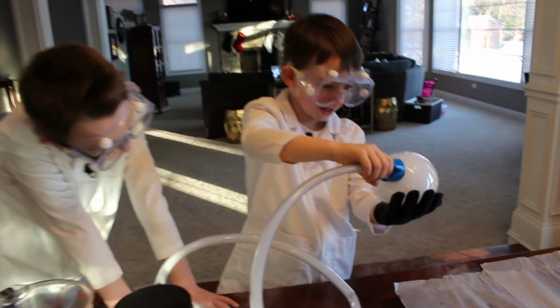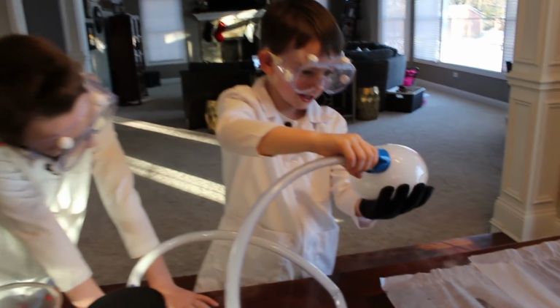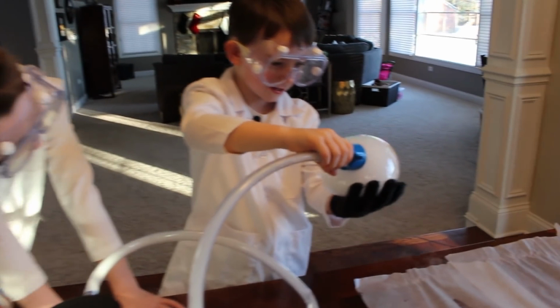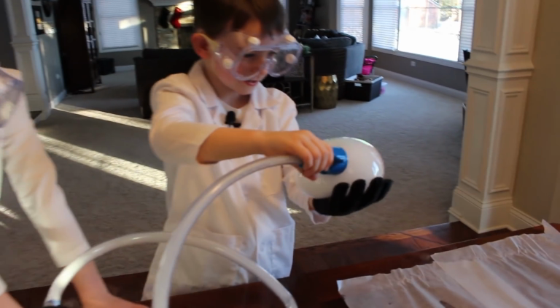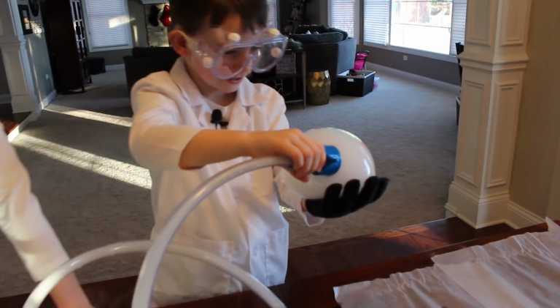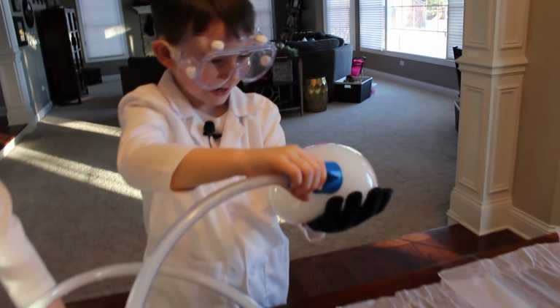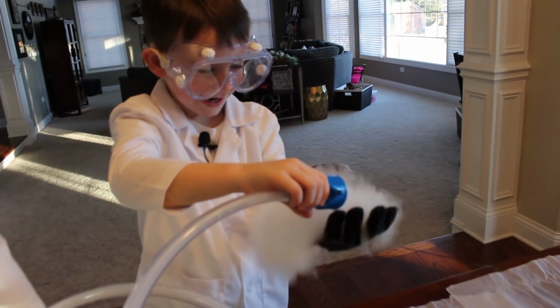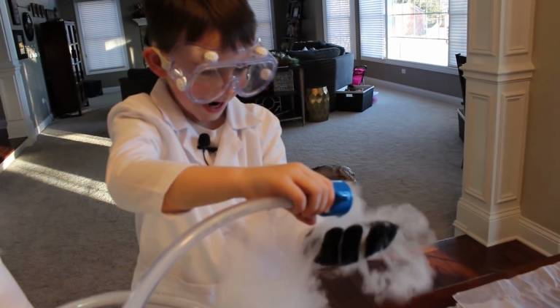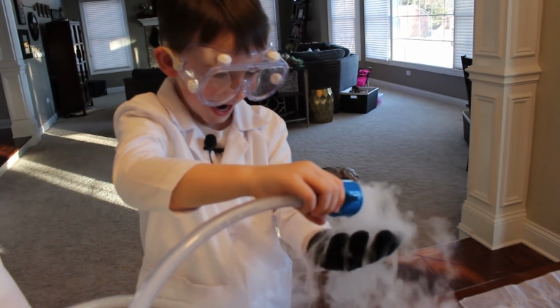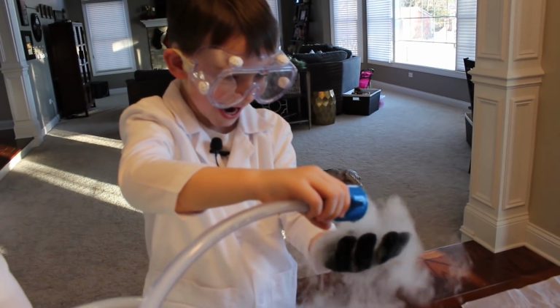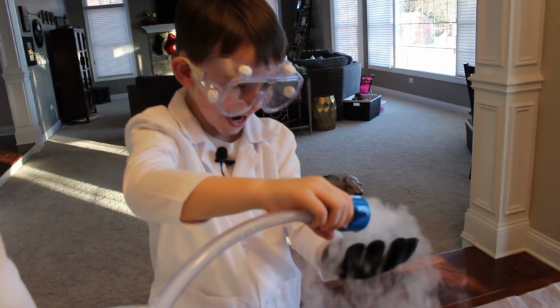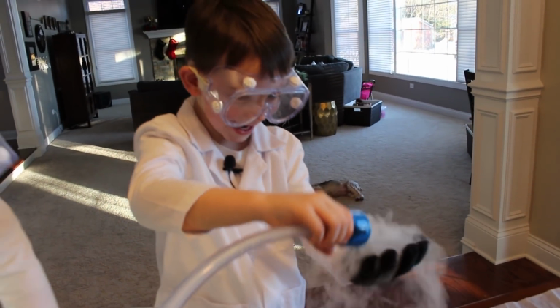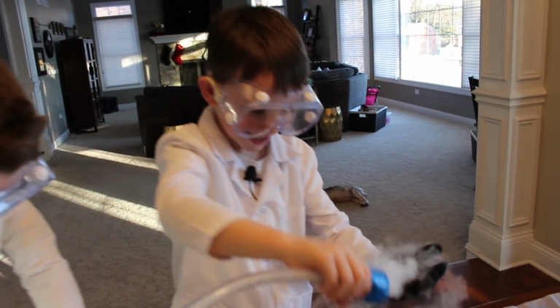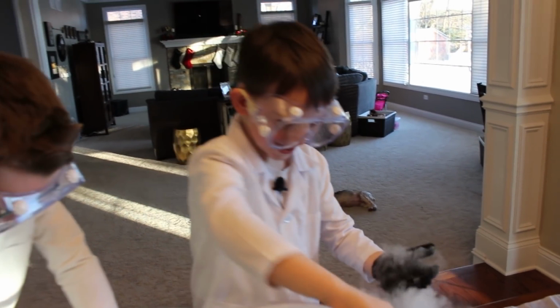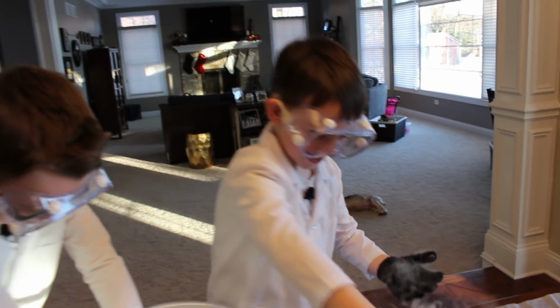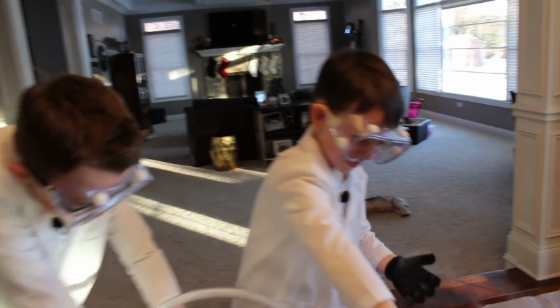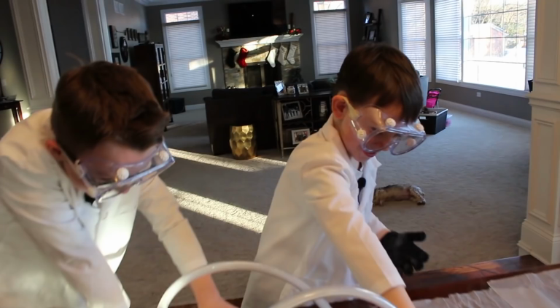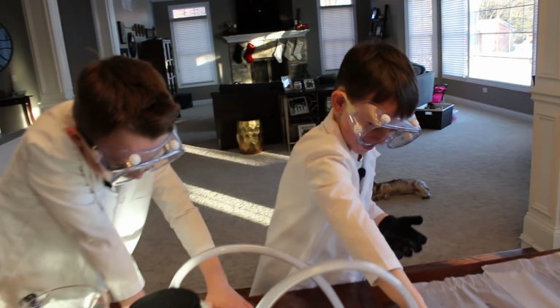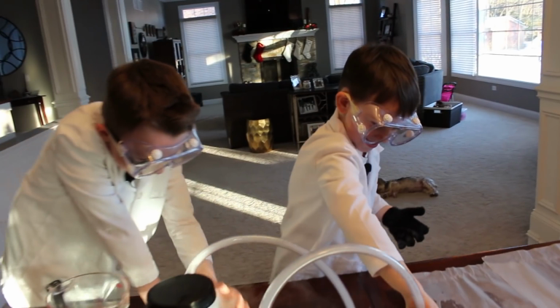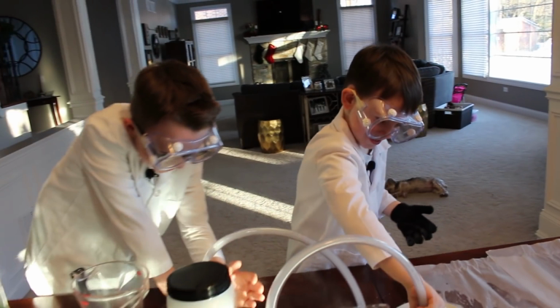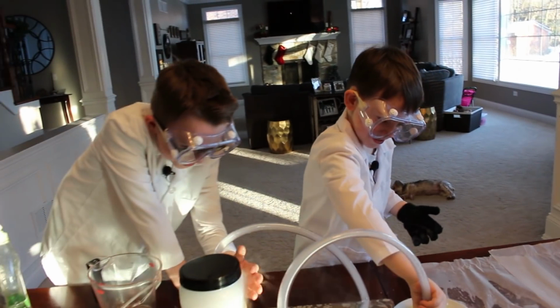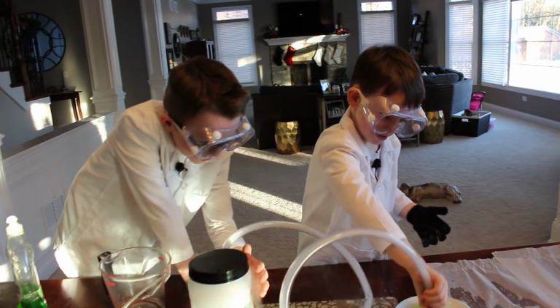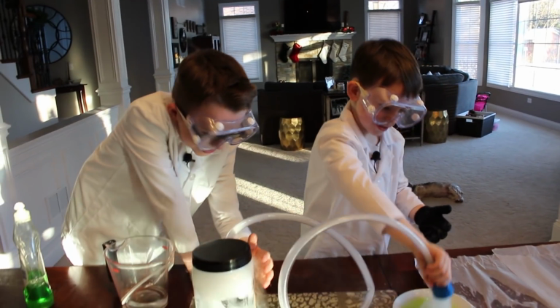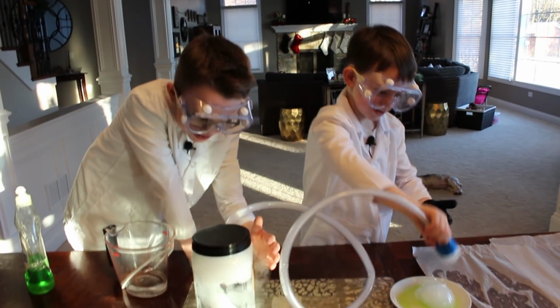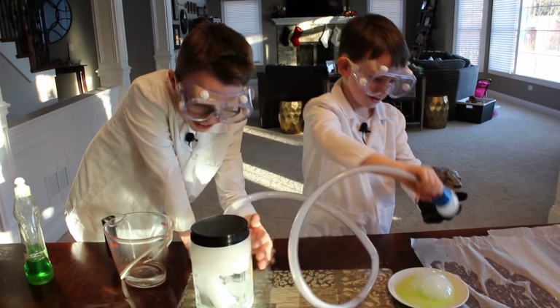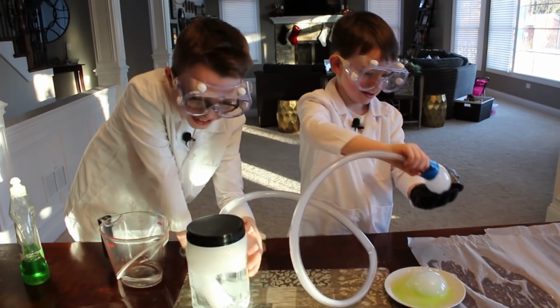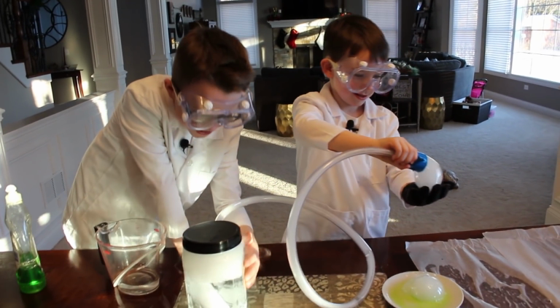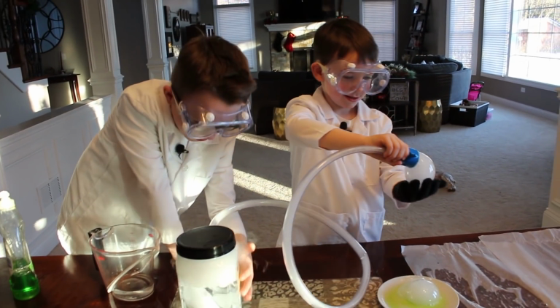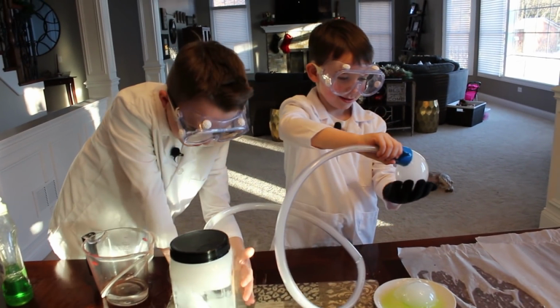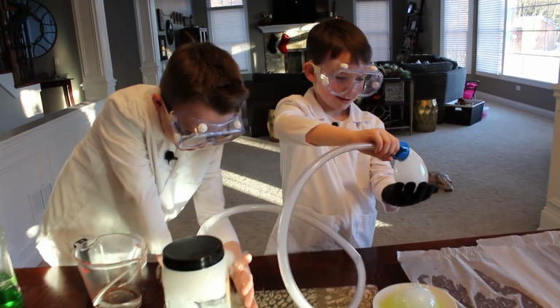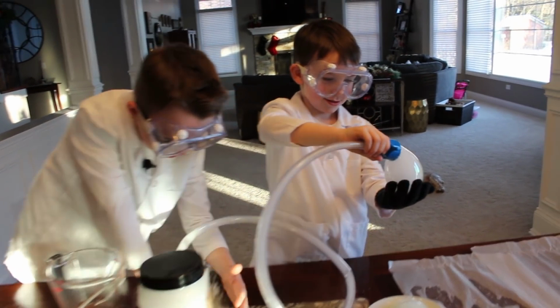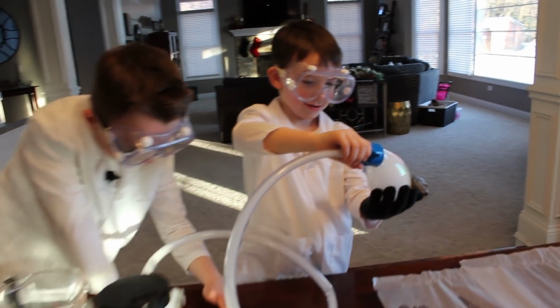It's not going. That's our biggest bubble yet. This thing is so cool.